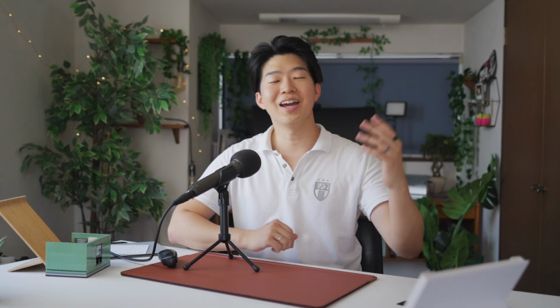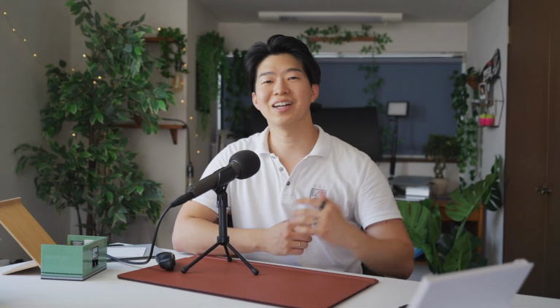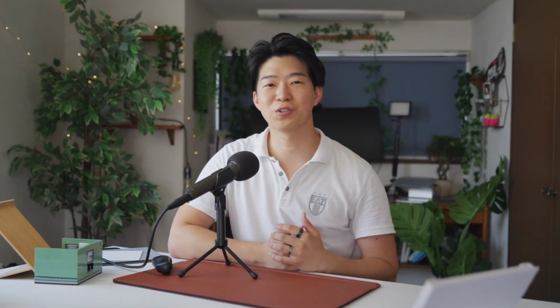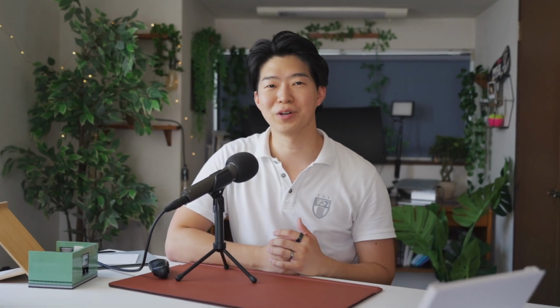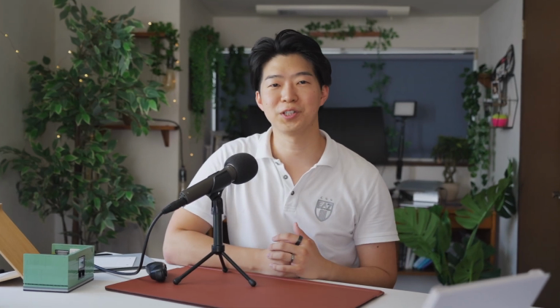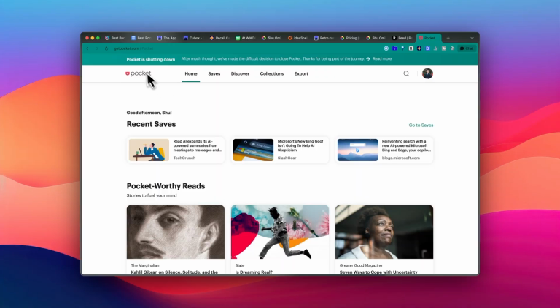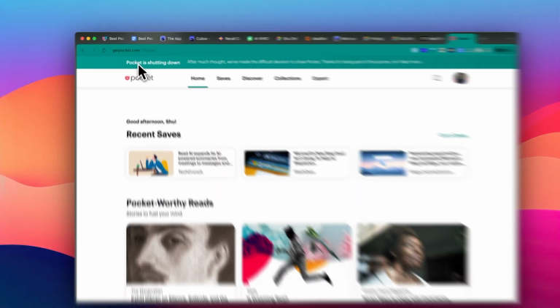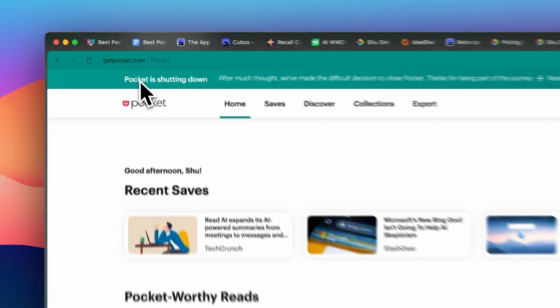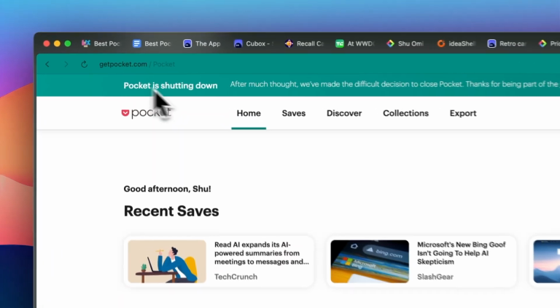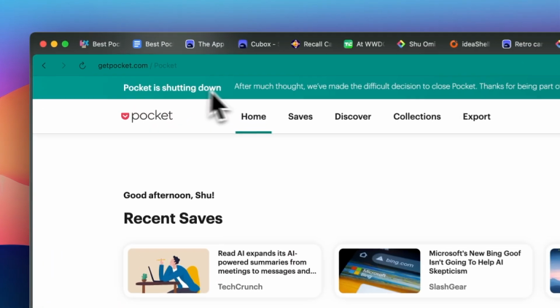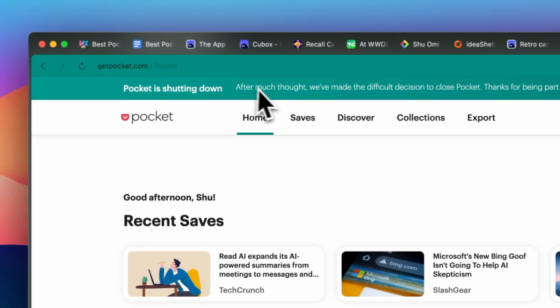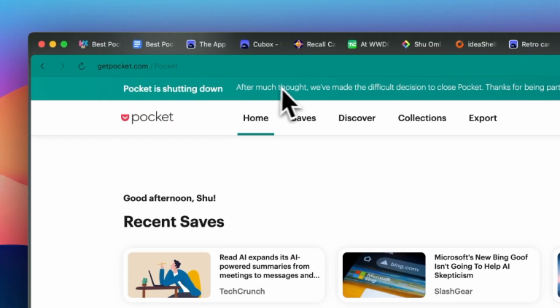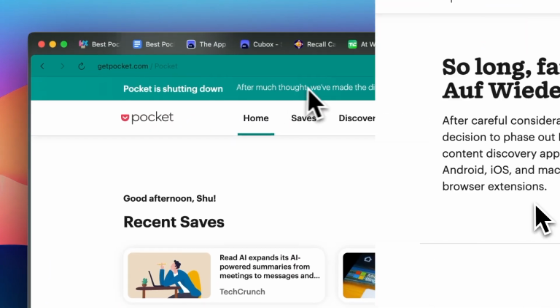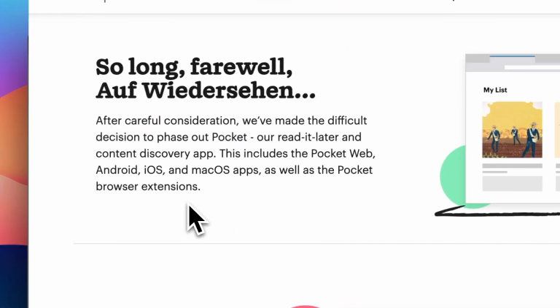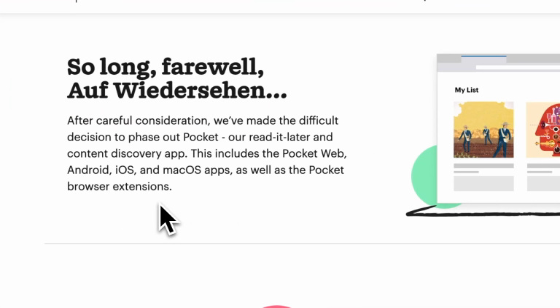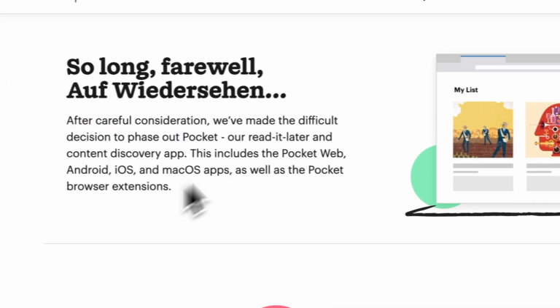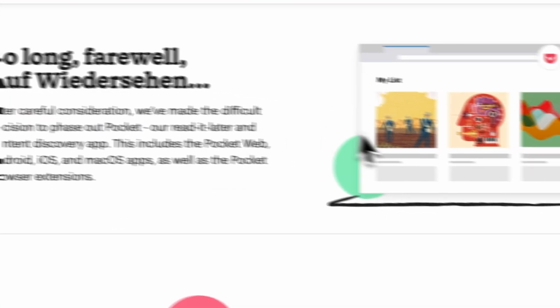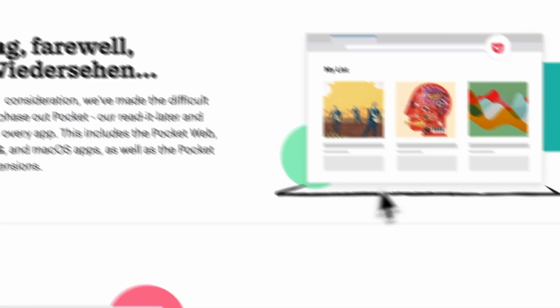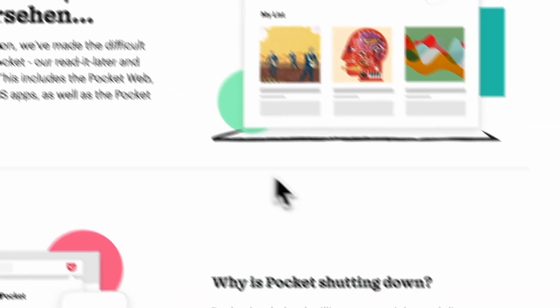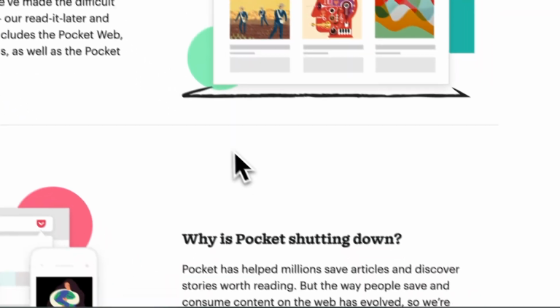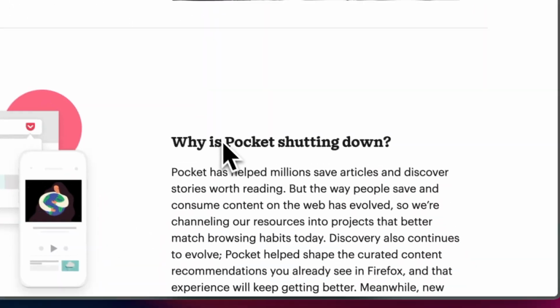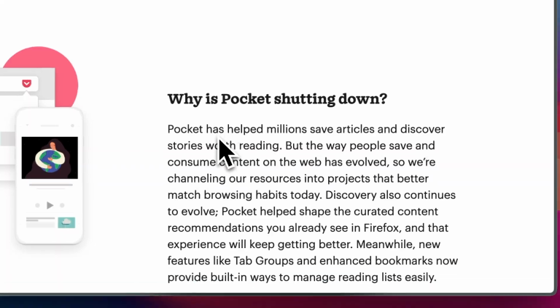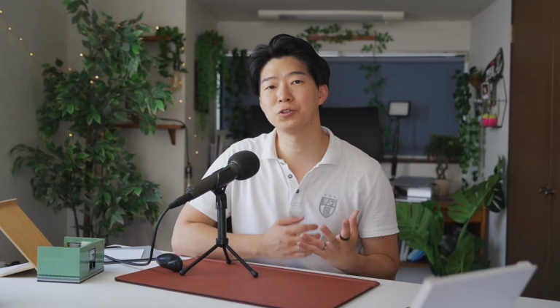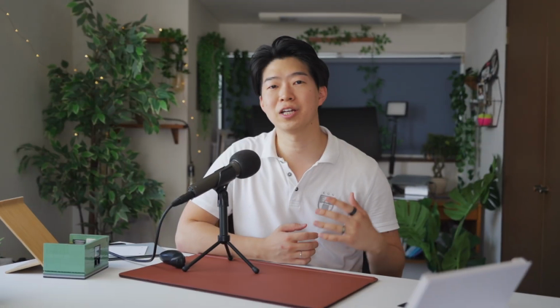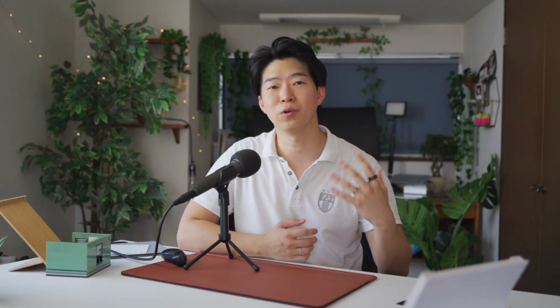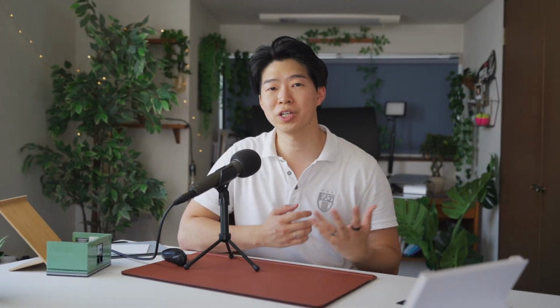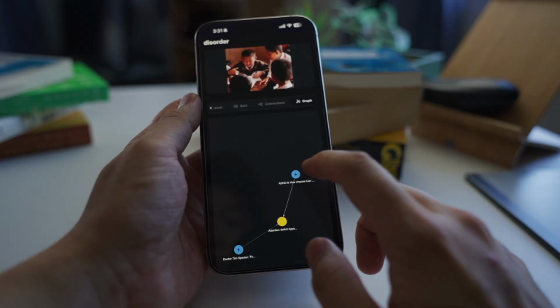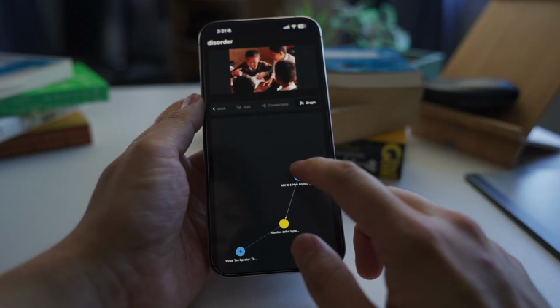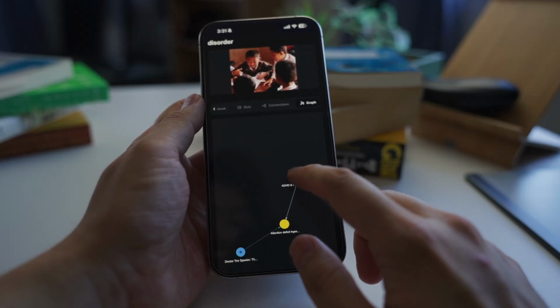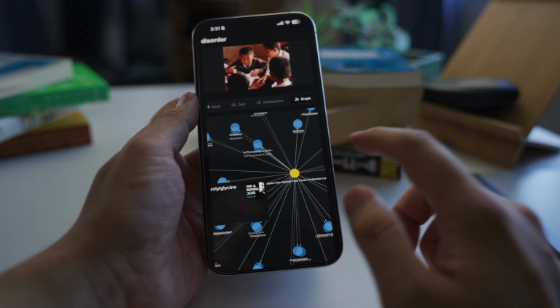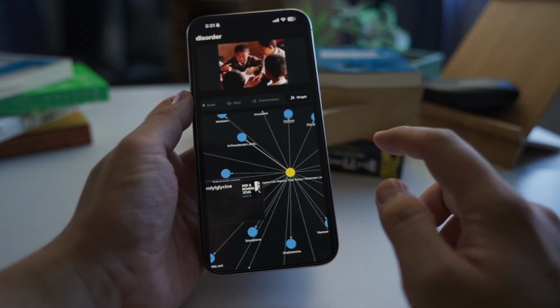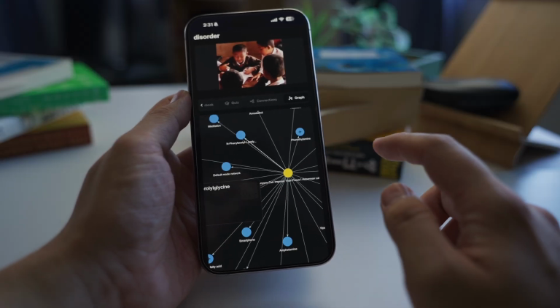Hey, how's it going? My name is Shu. Pocket recently announced that they are shutting down their service, and I wanted to share some alternatives that I personally like.